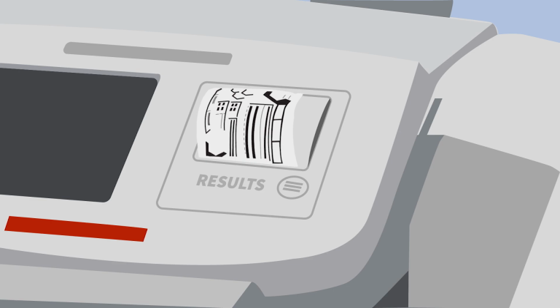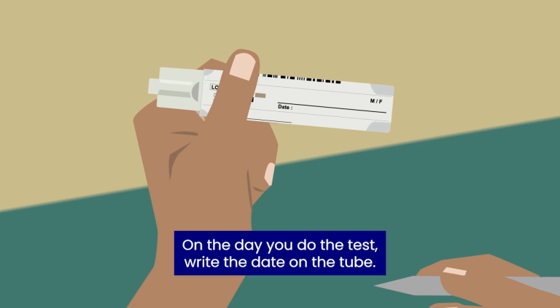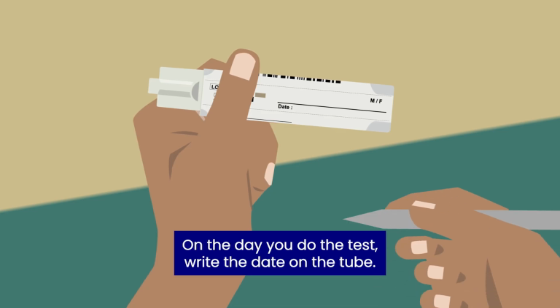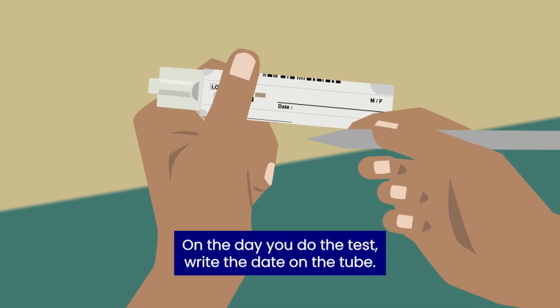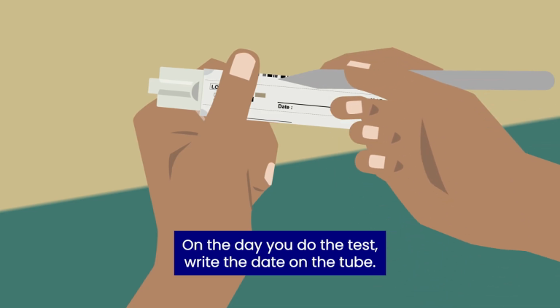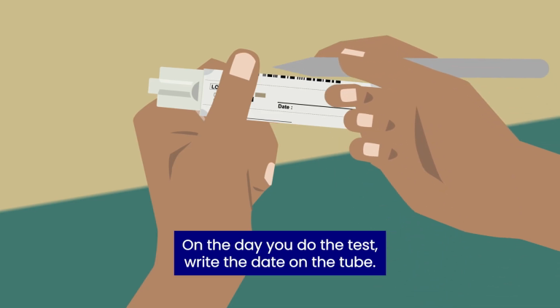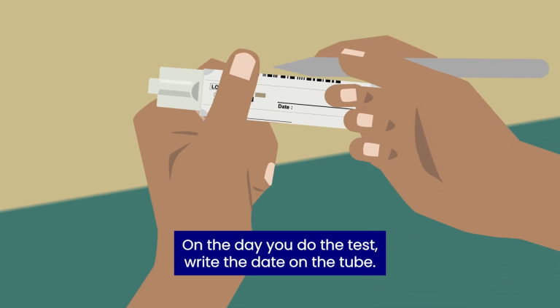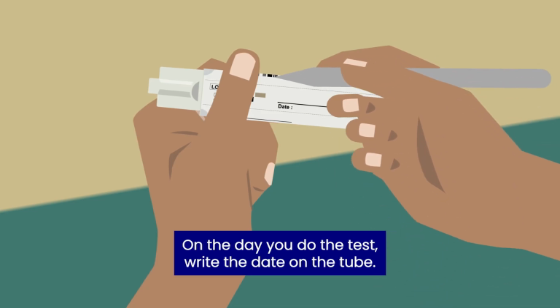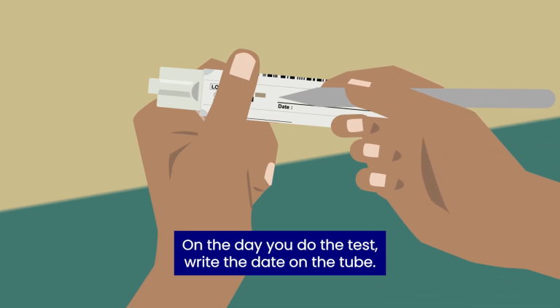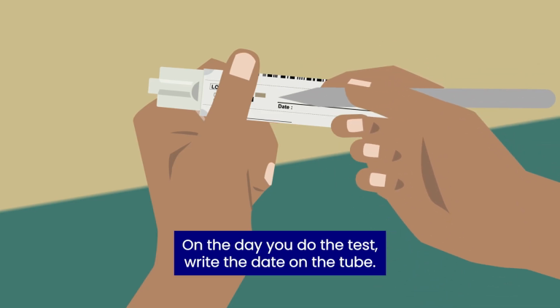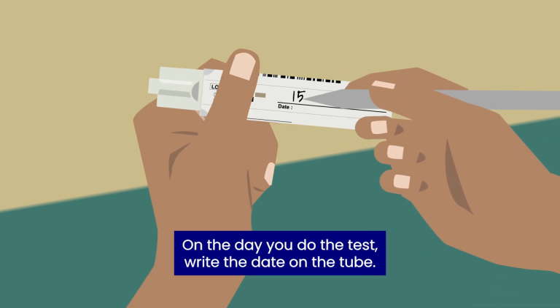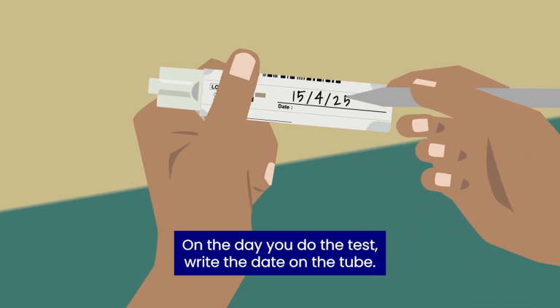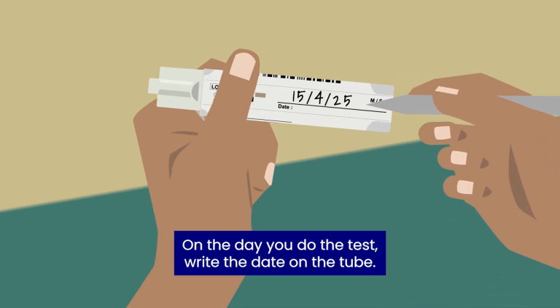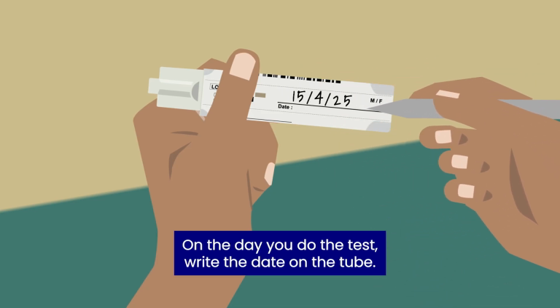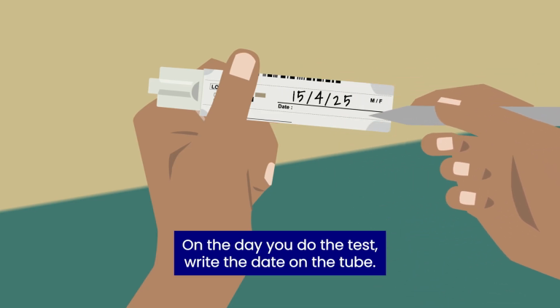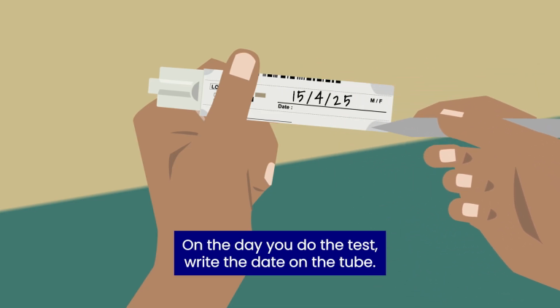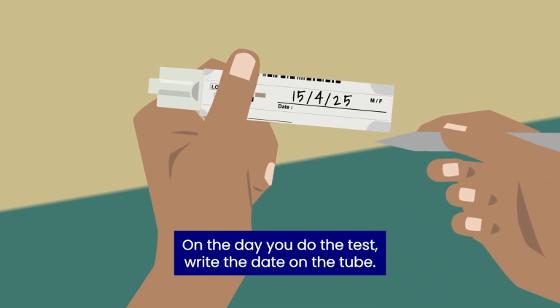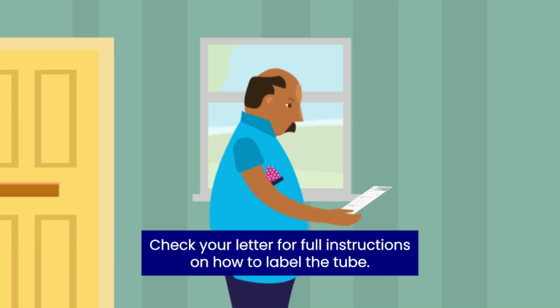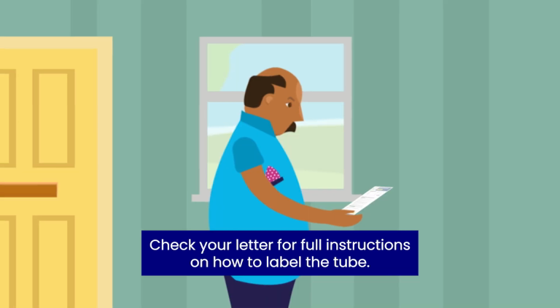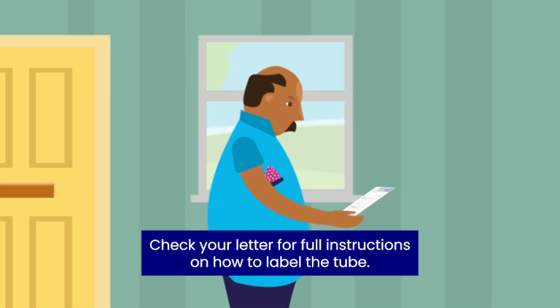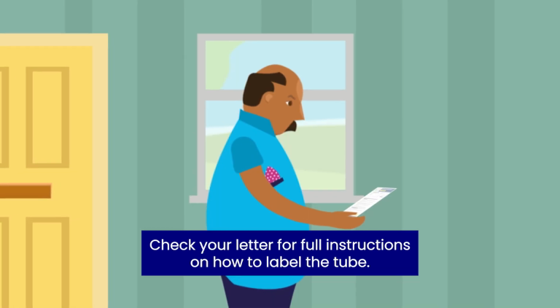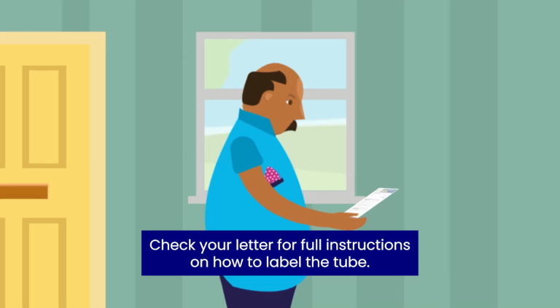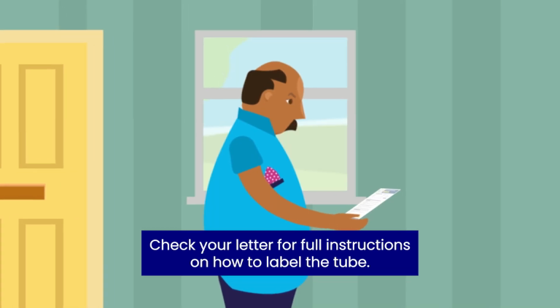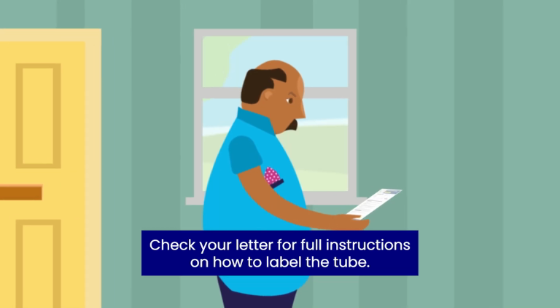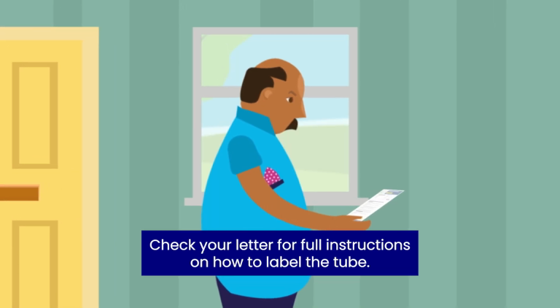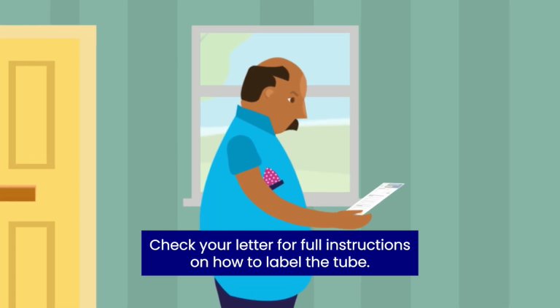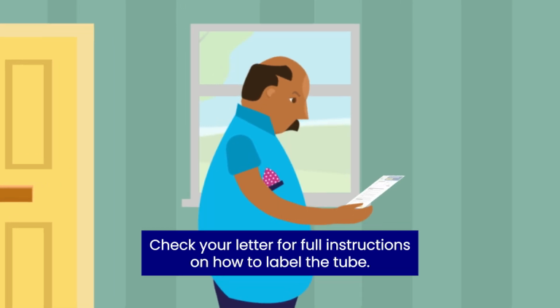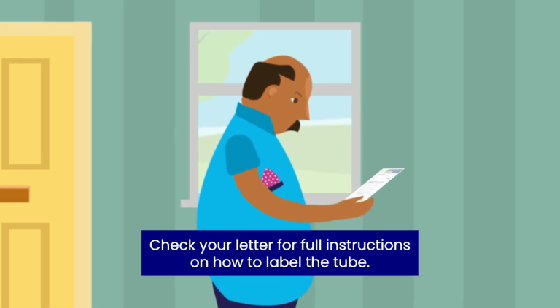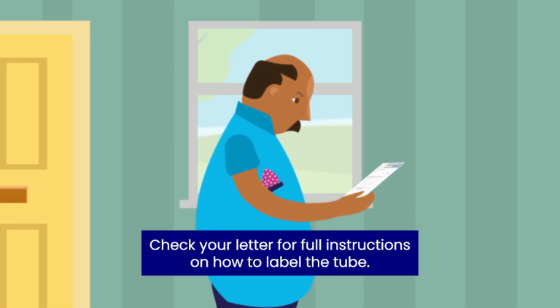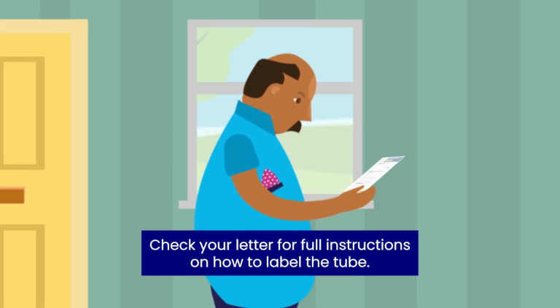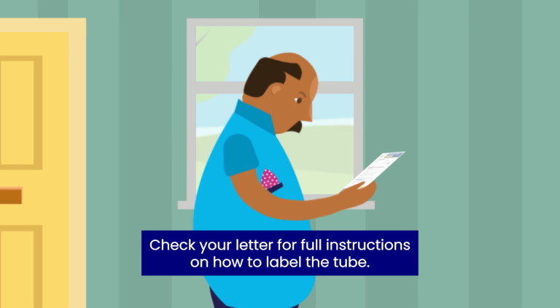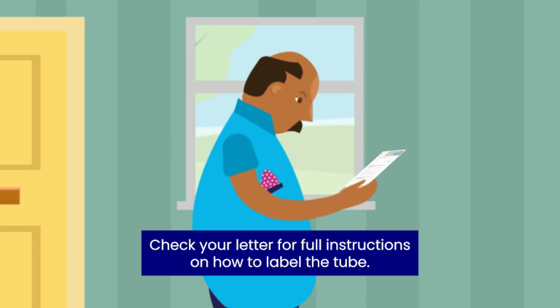On the day you do the test, write the date on the tube. Check your letter for full instructions on how to label the tube.